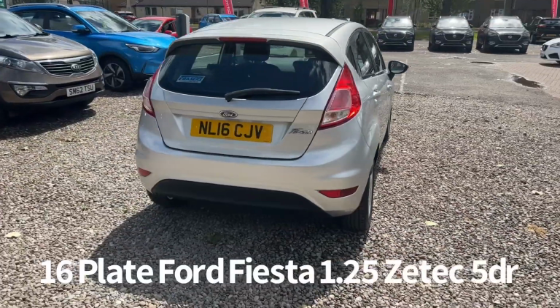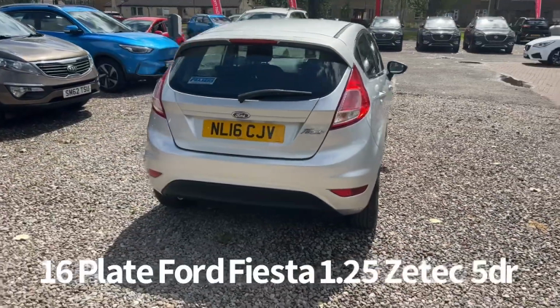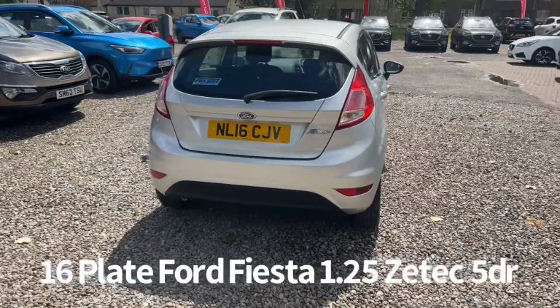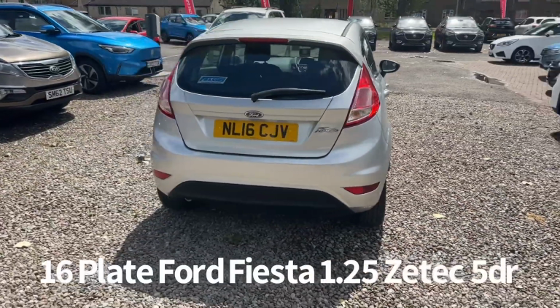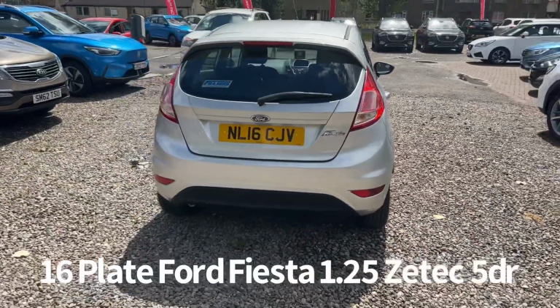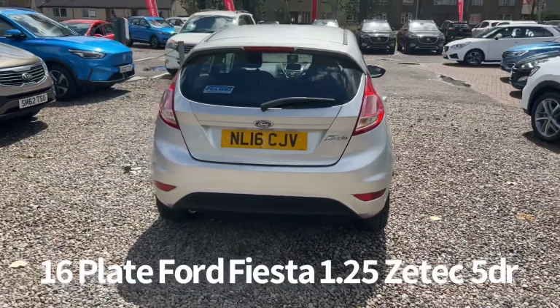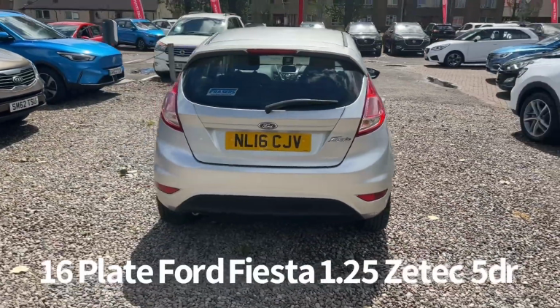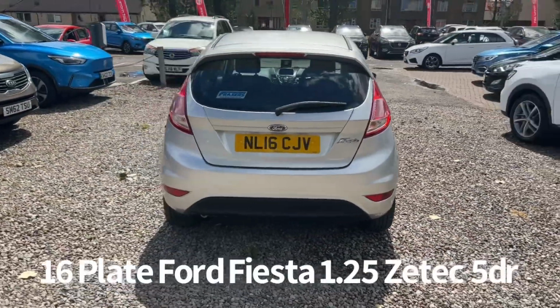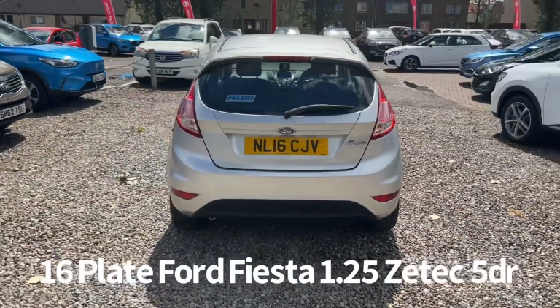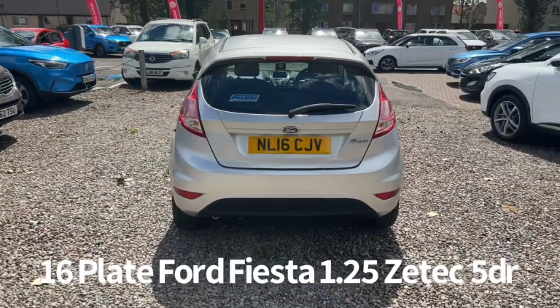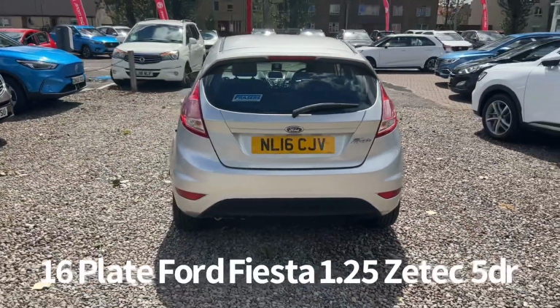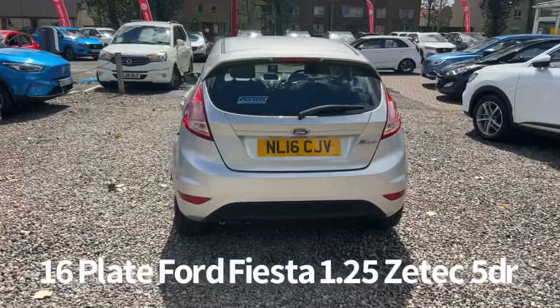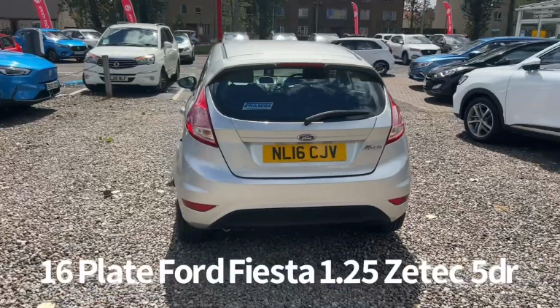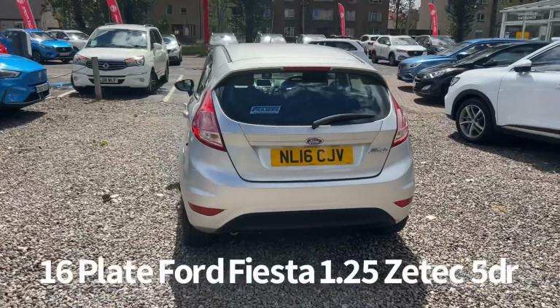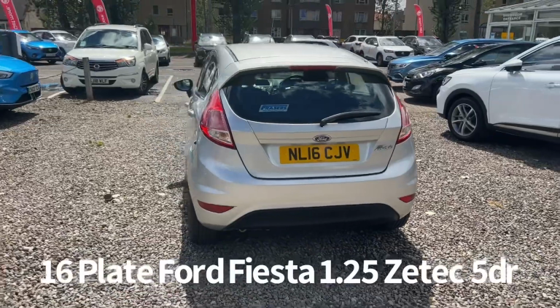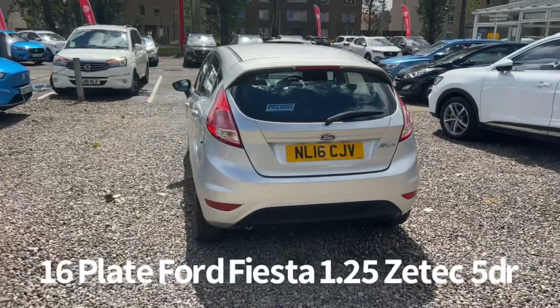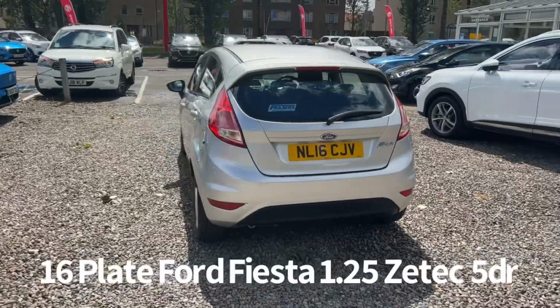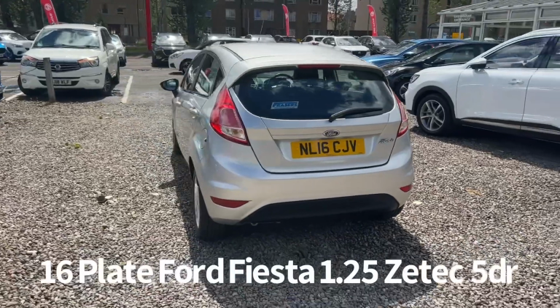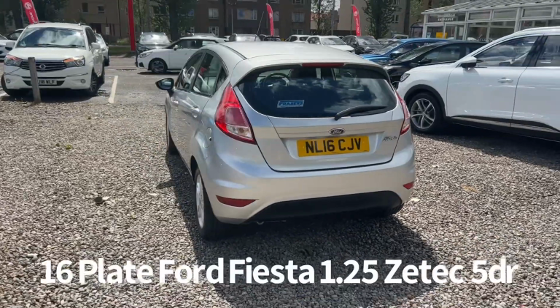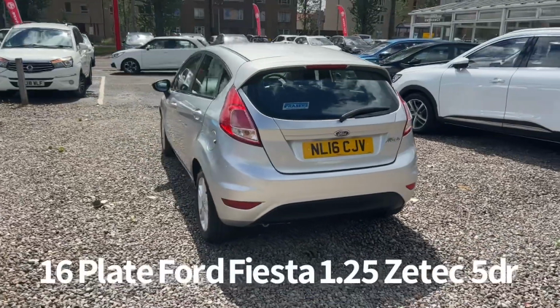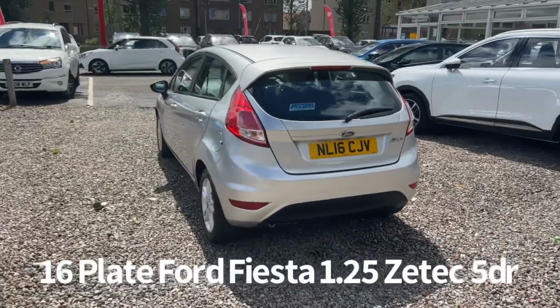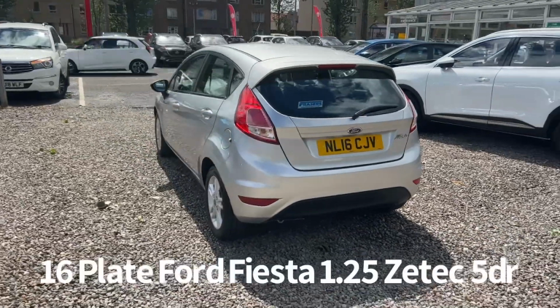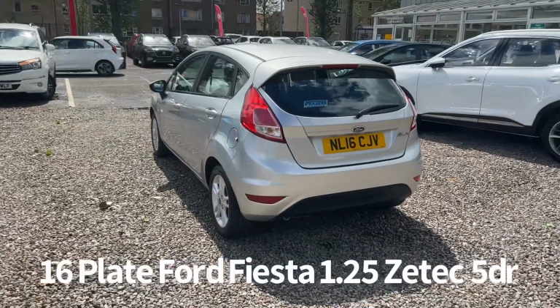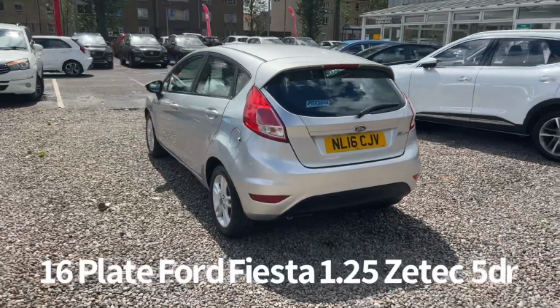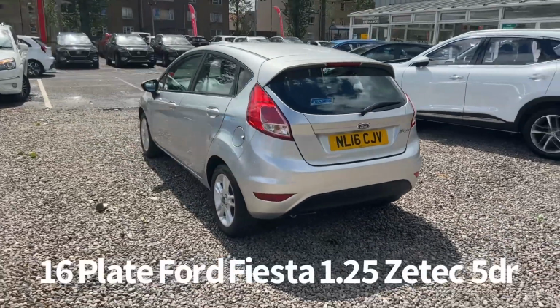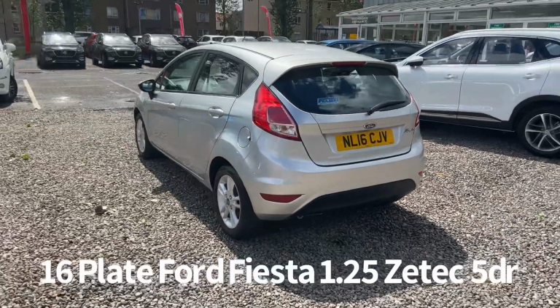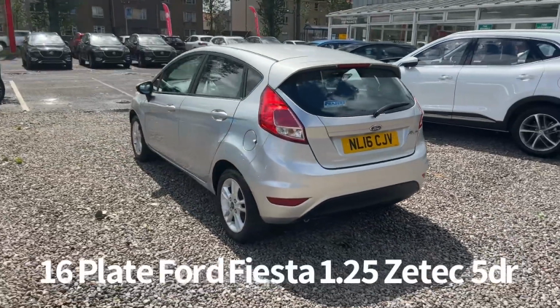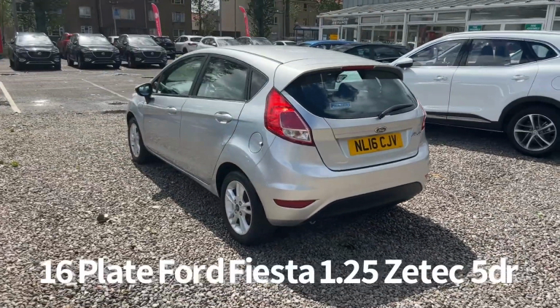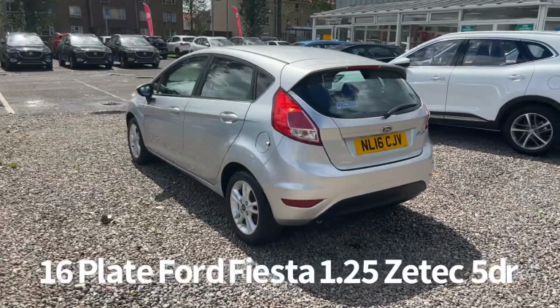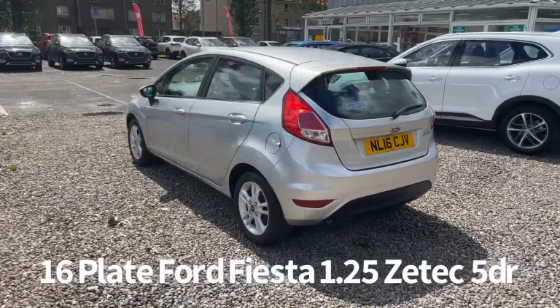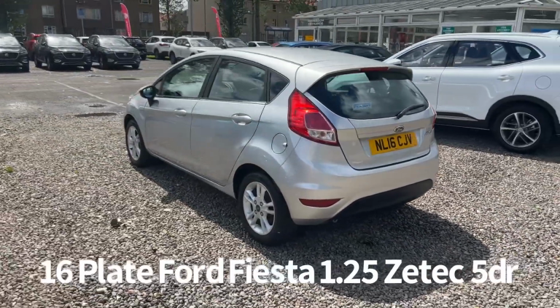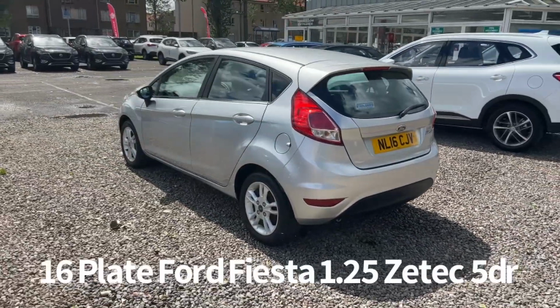It's covered 52,000 miles. It'll be supplied with a six month warranty when it's sold, with the option to upgrade that to one or two years.